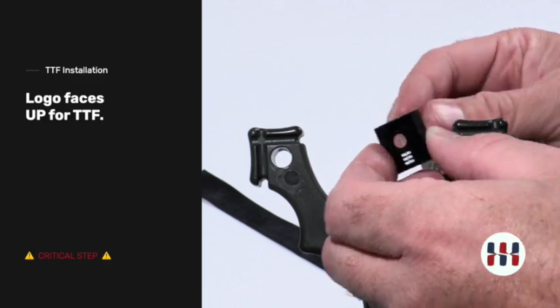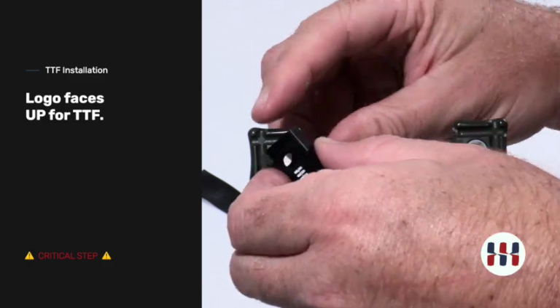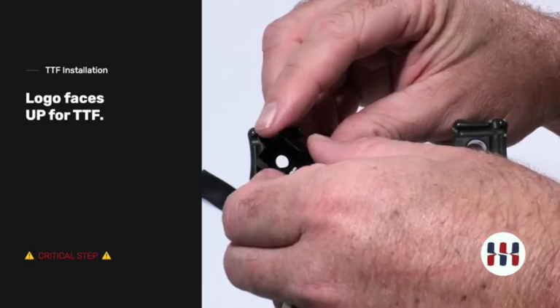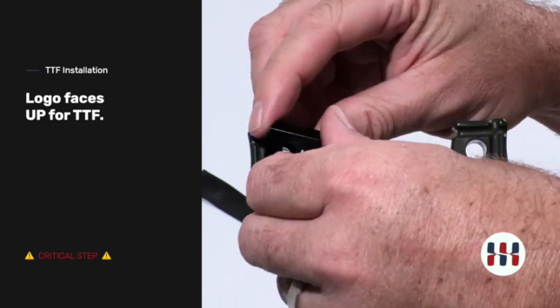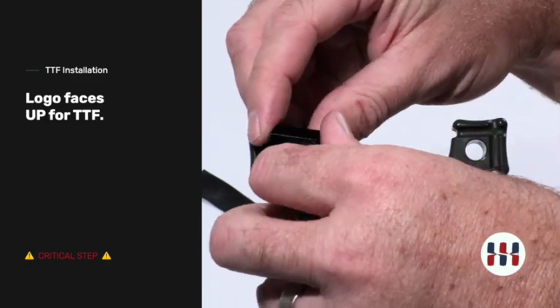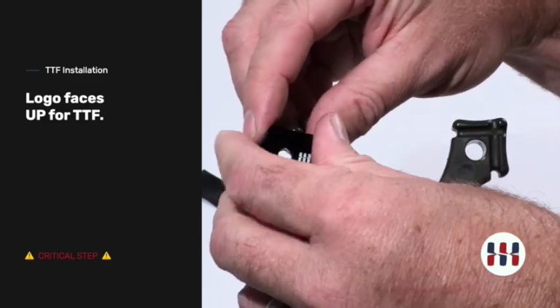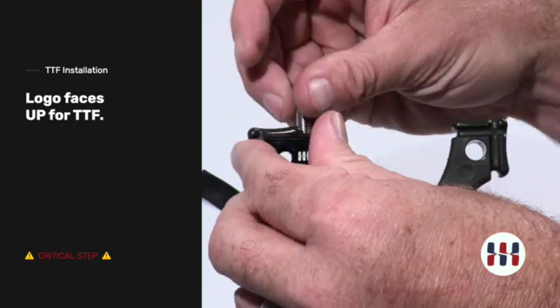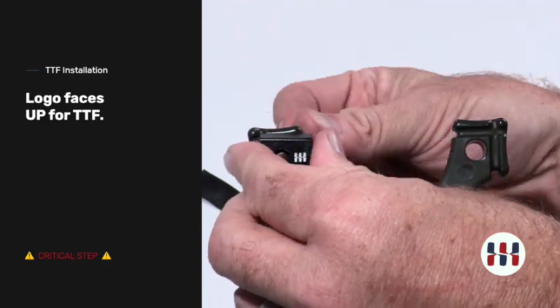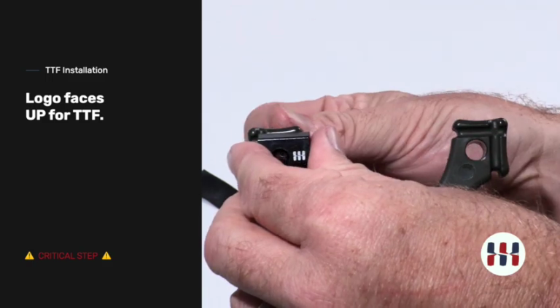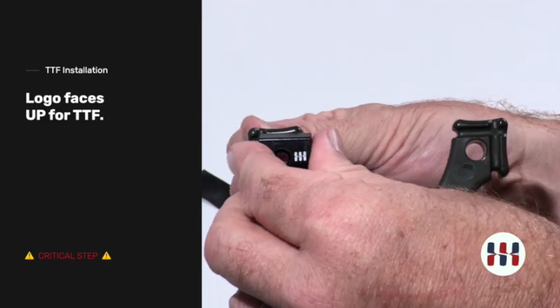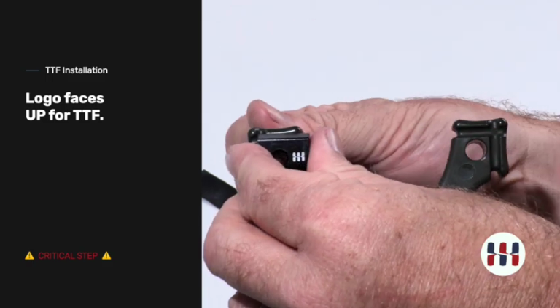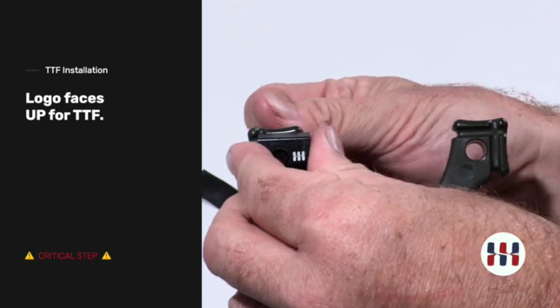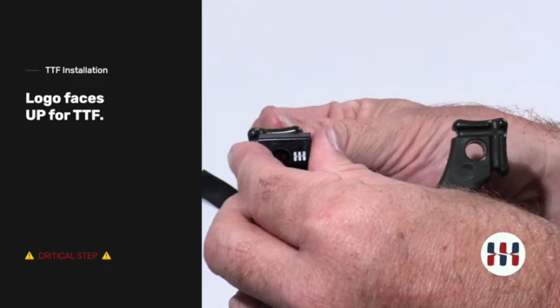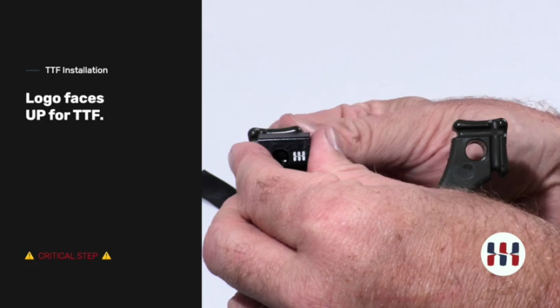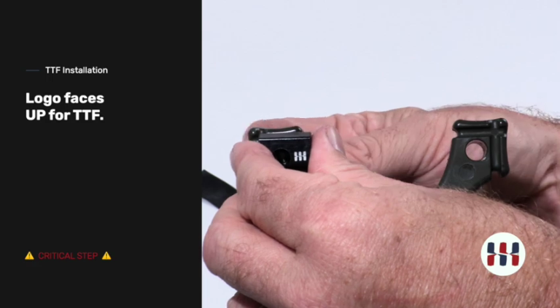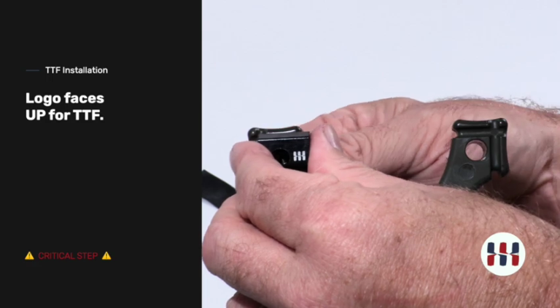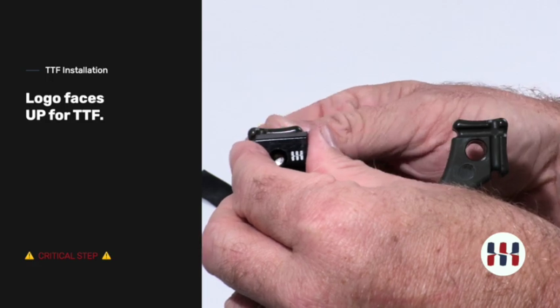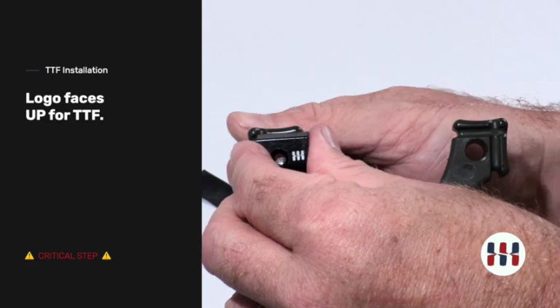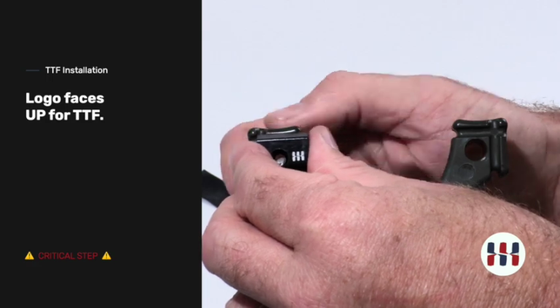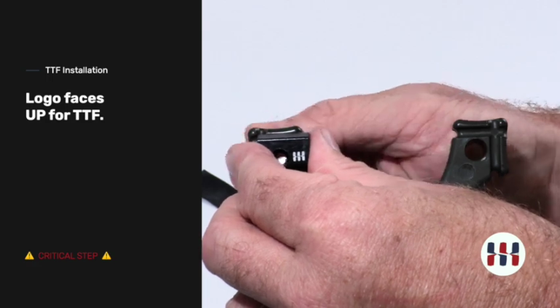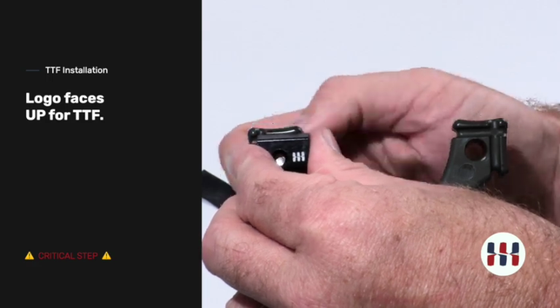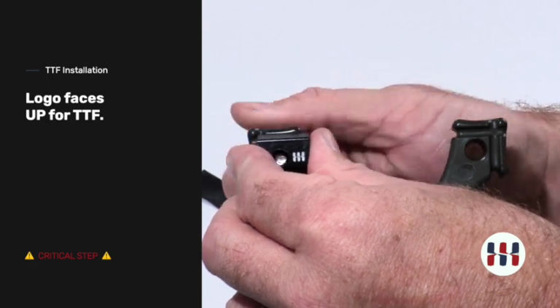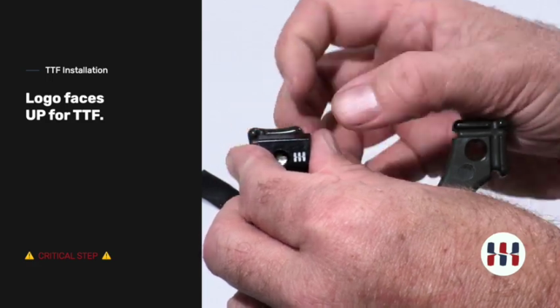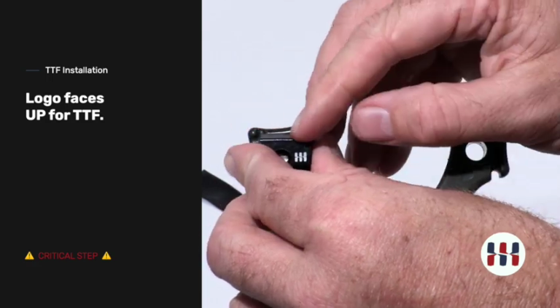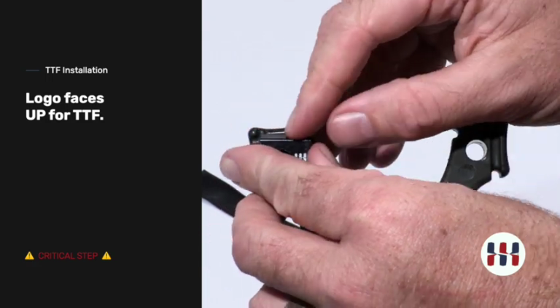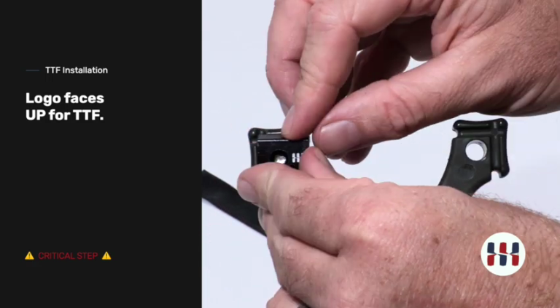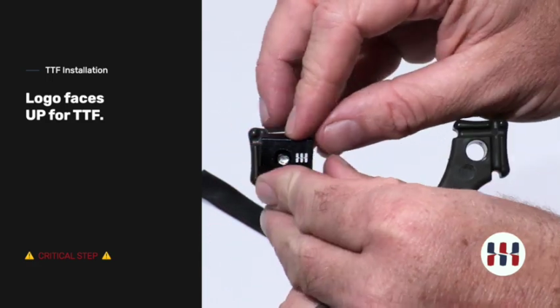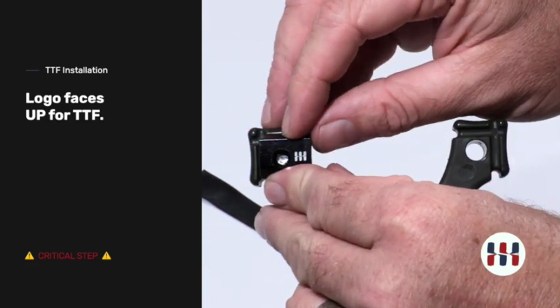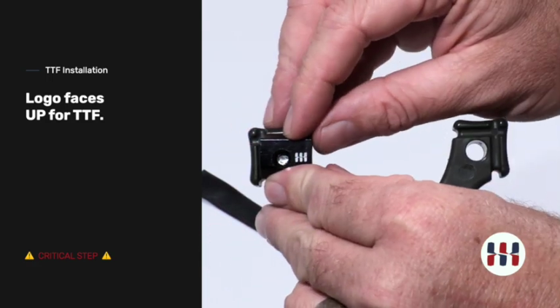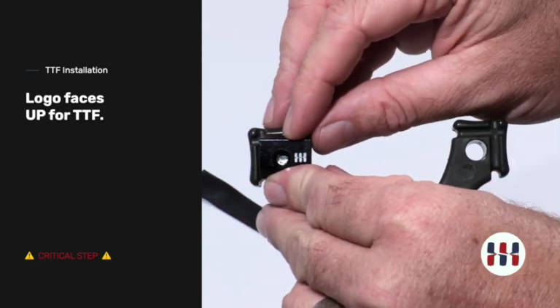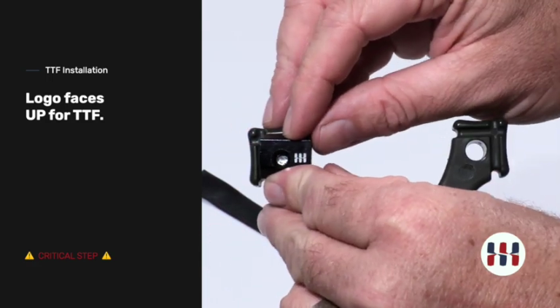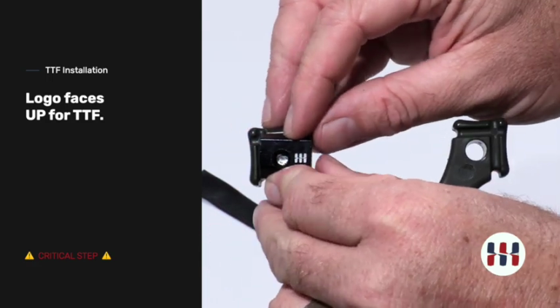Likewise, if installed incorrectly over the top, it will sit too far to the inside.